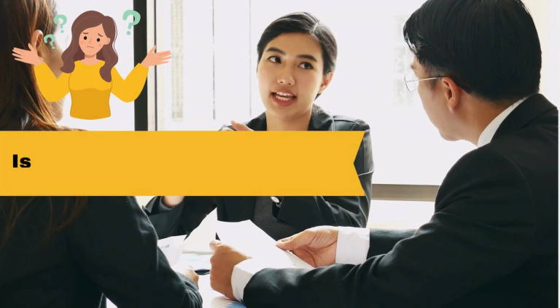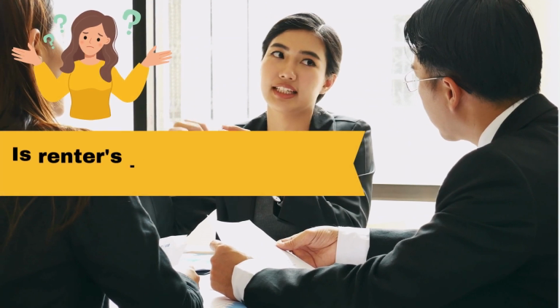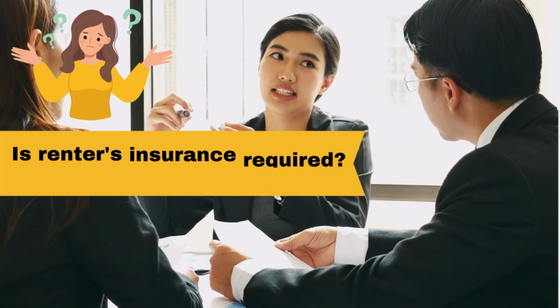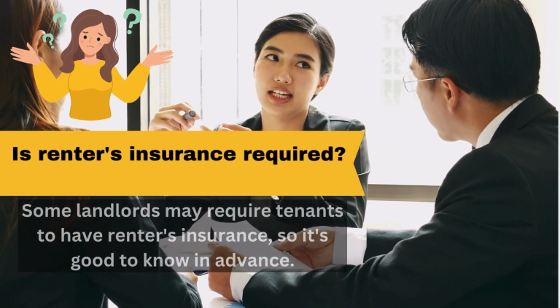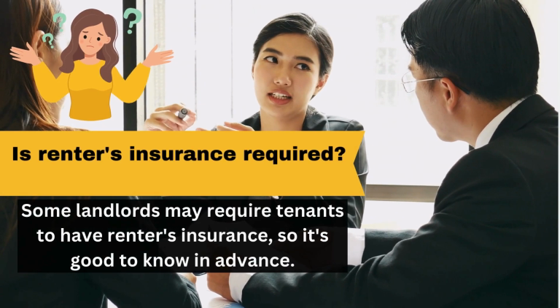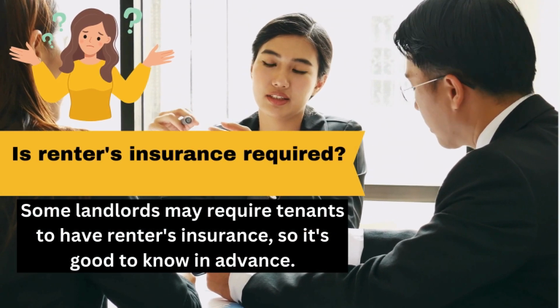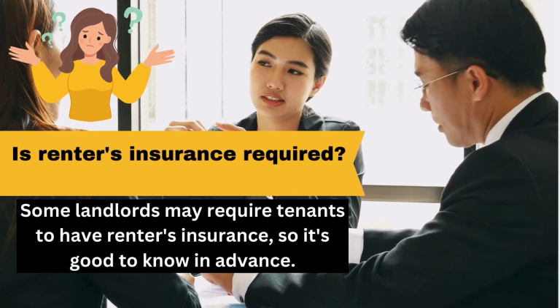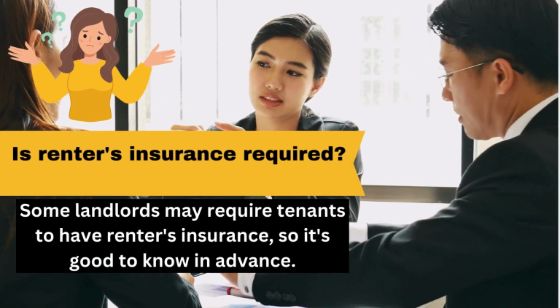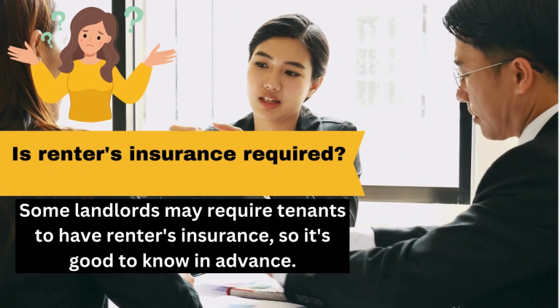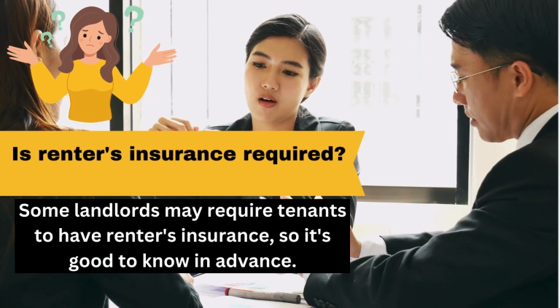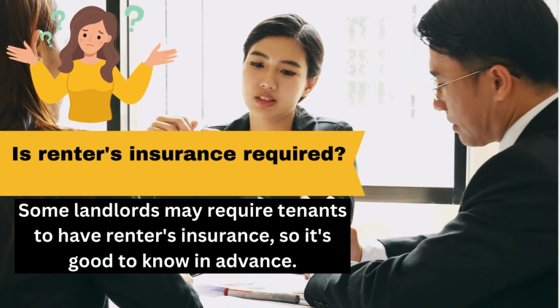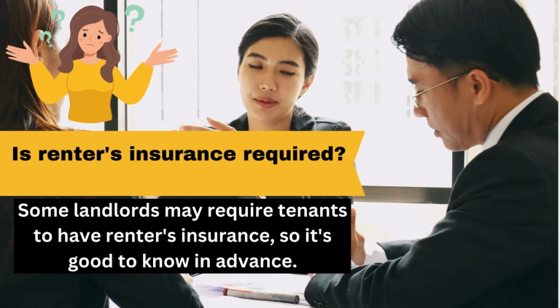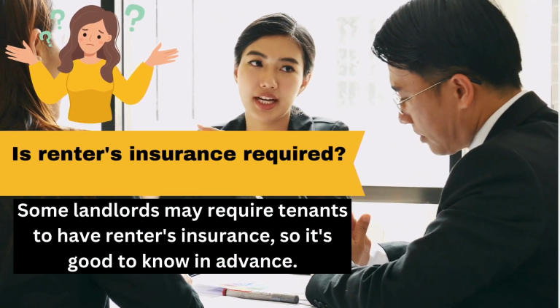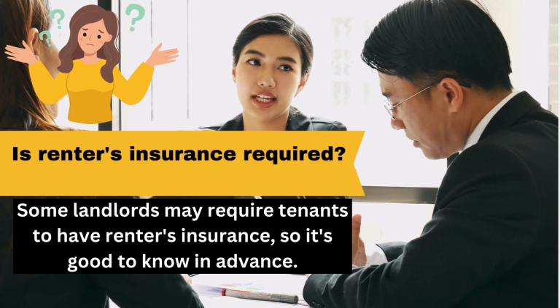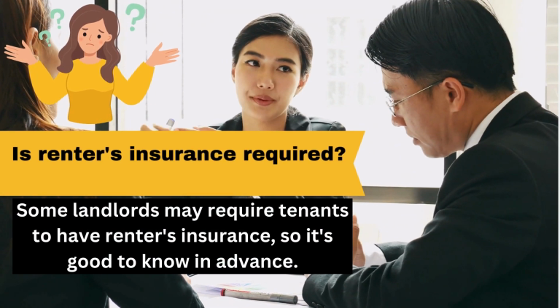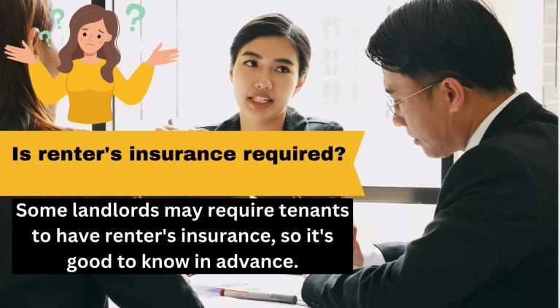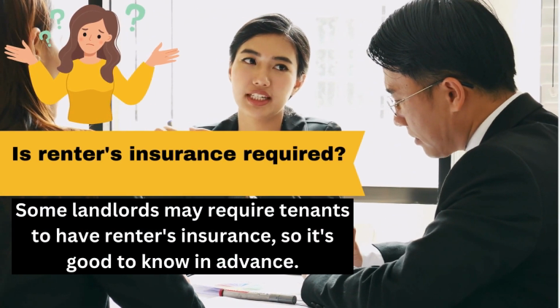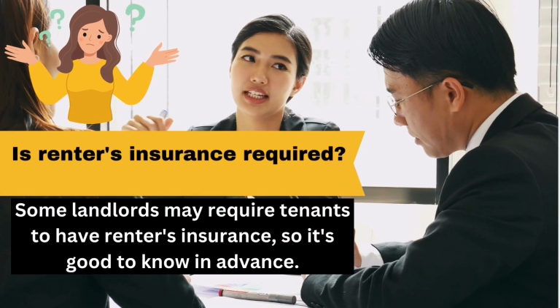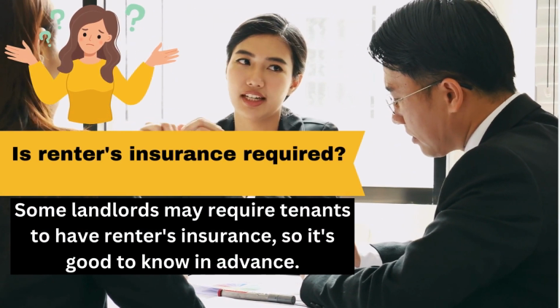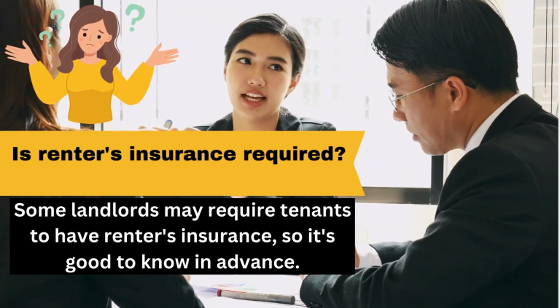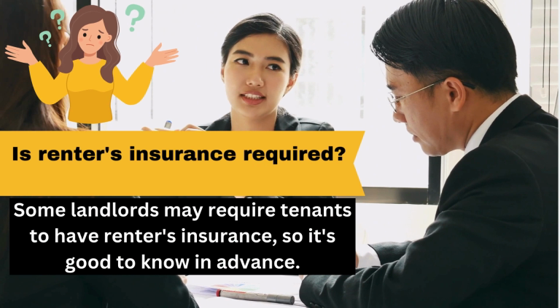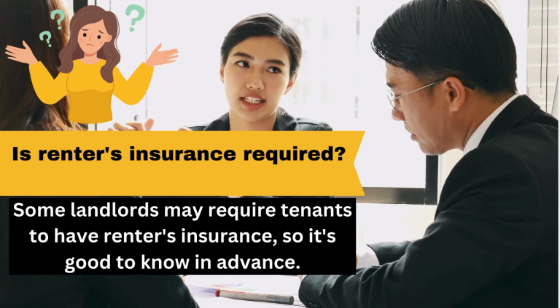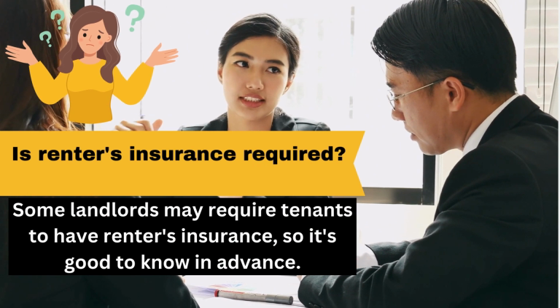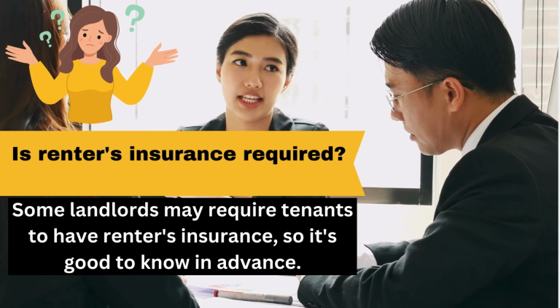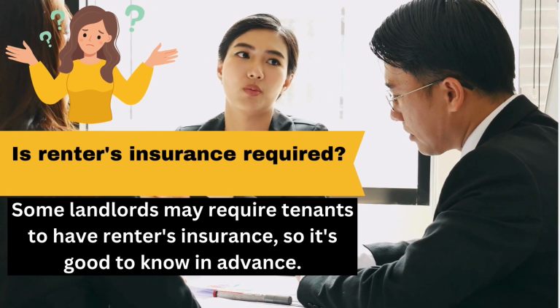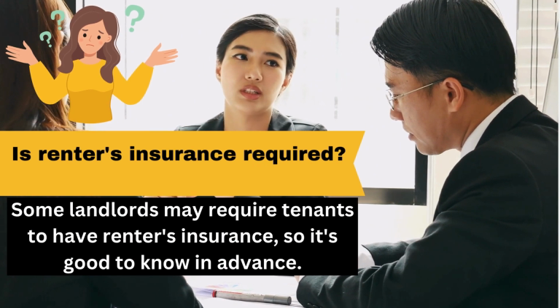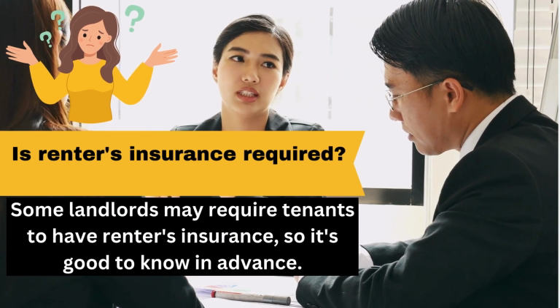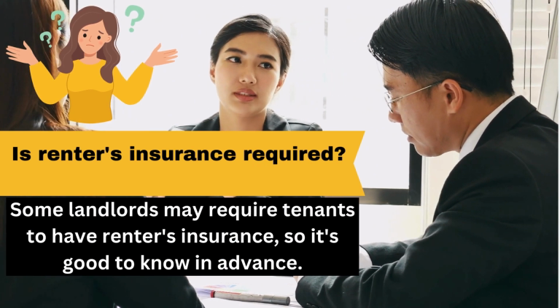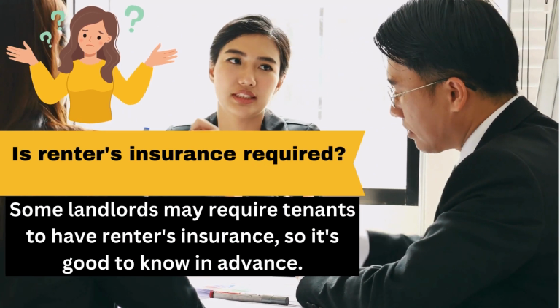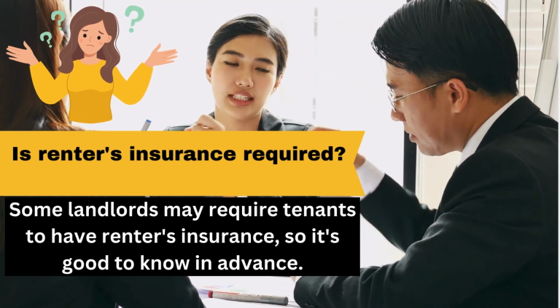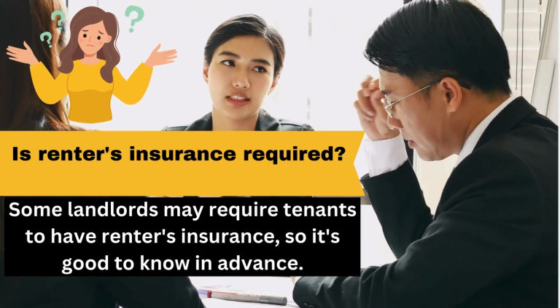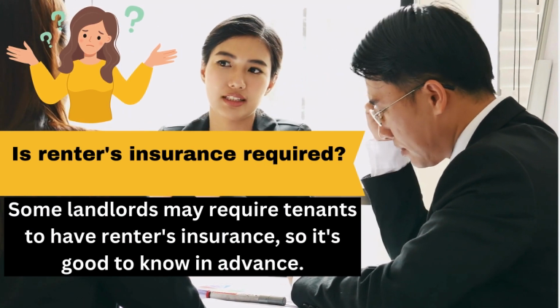Is renter's insurance required? Some landlords may require tenants to have renter's insurance, so it's good to know in advance.